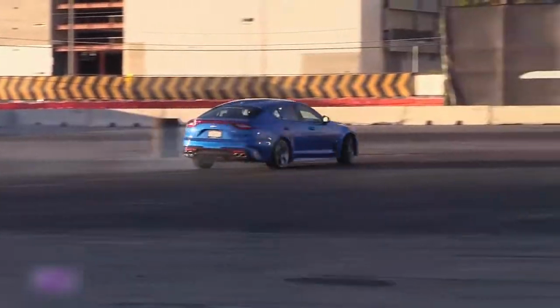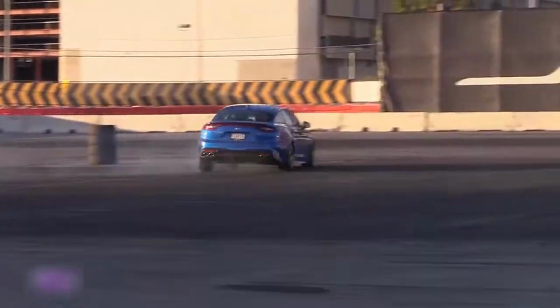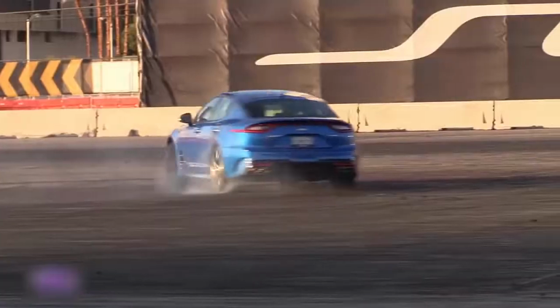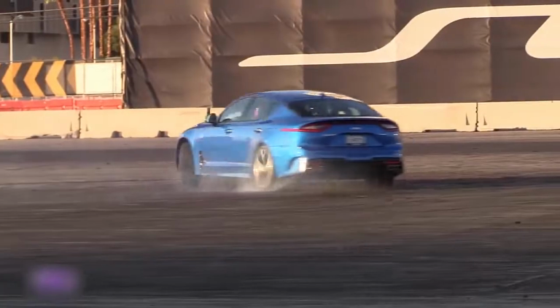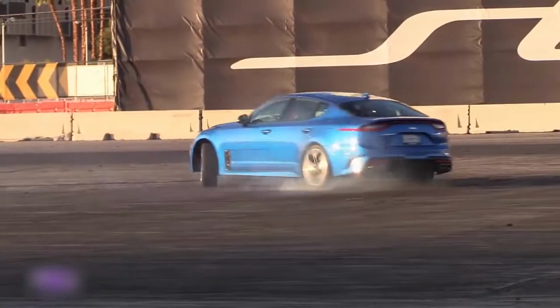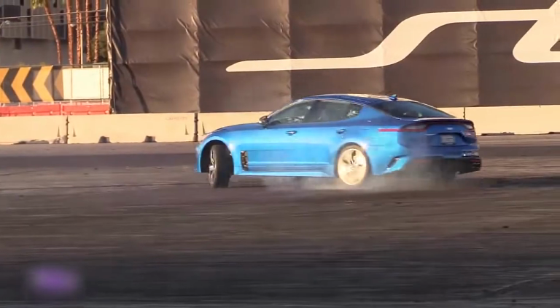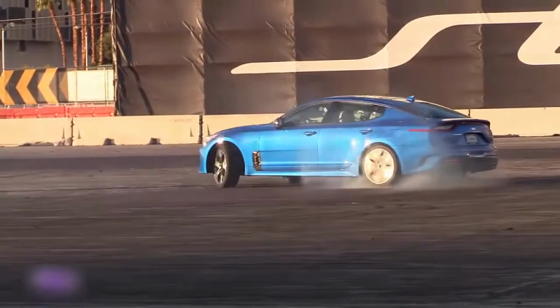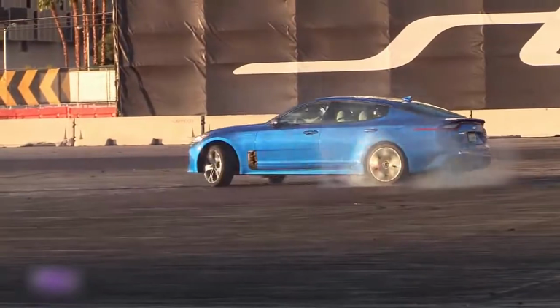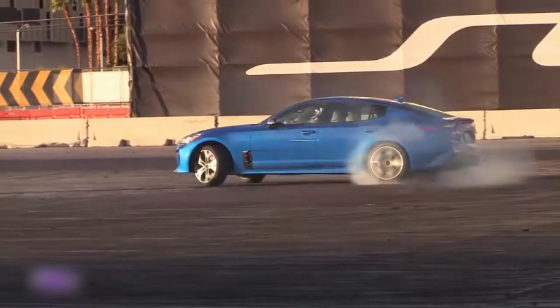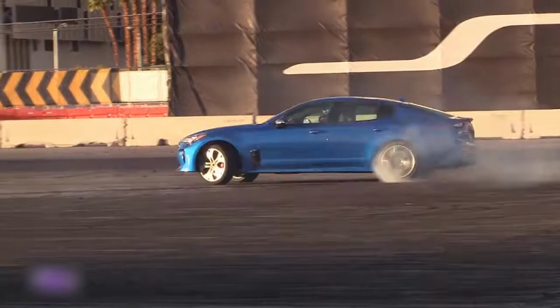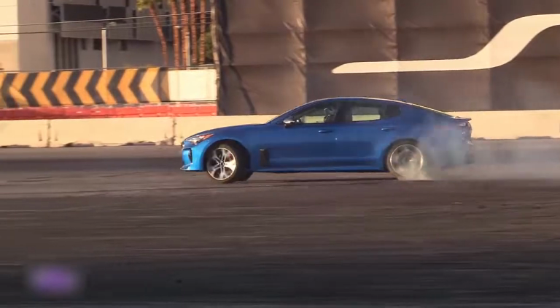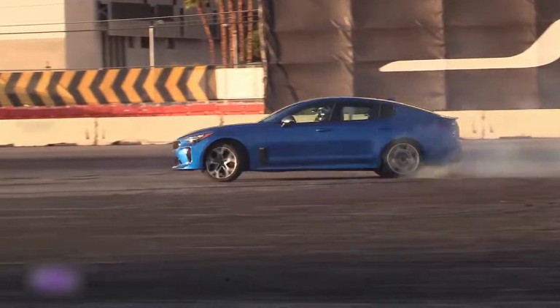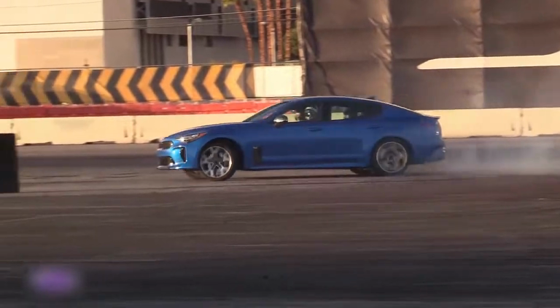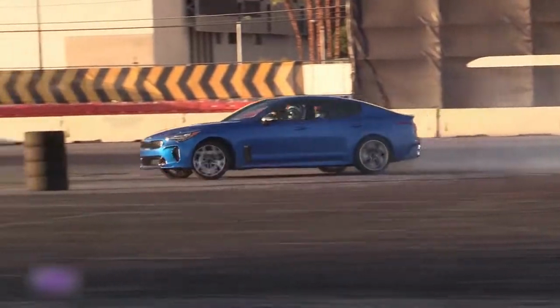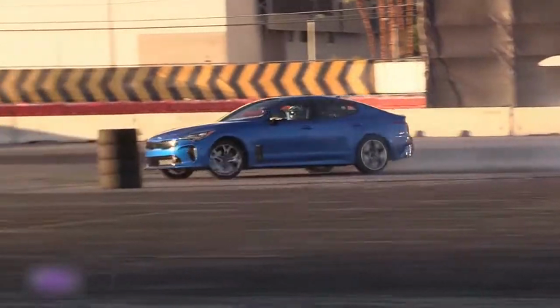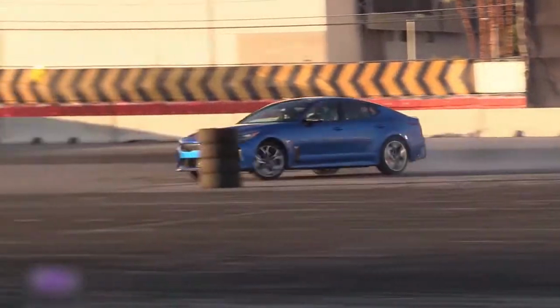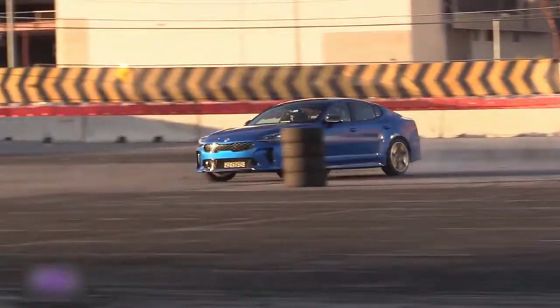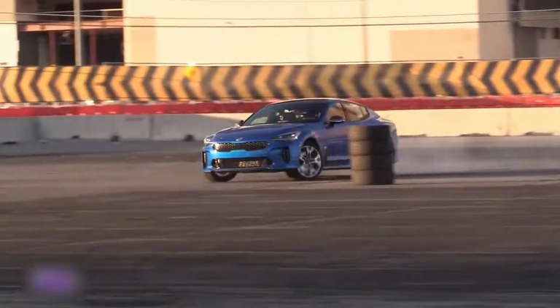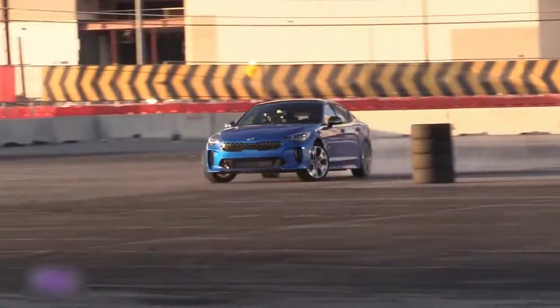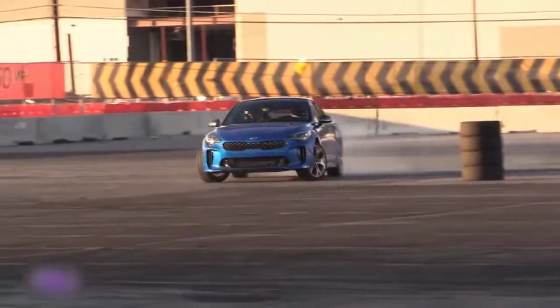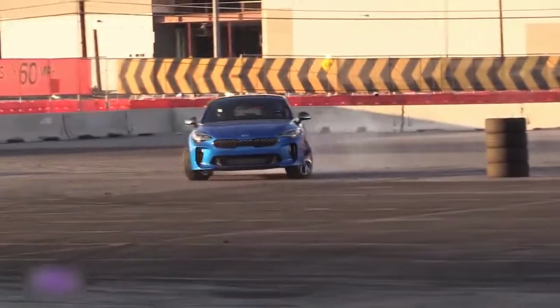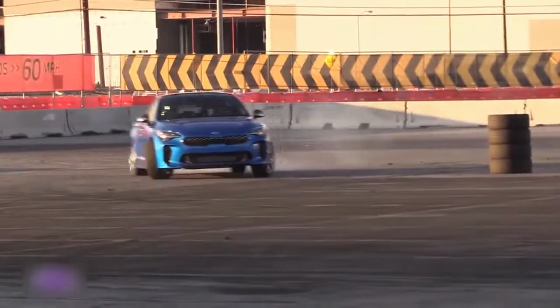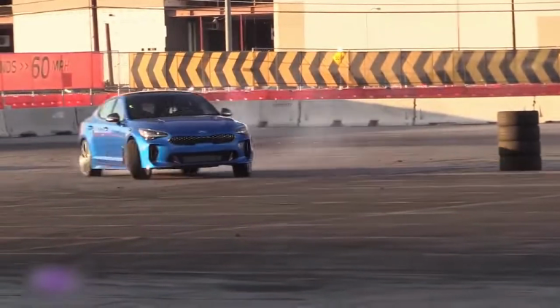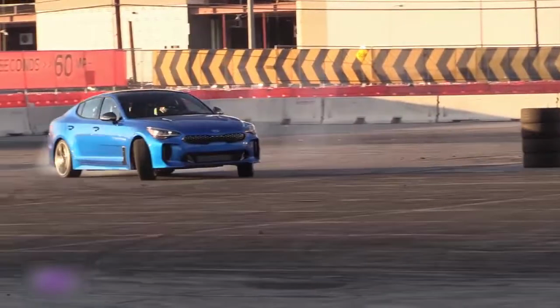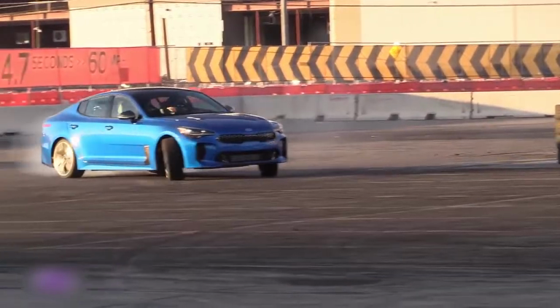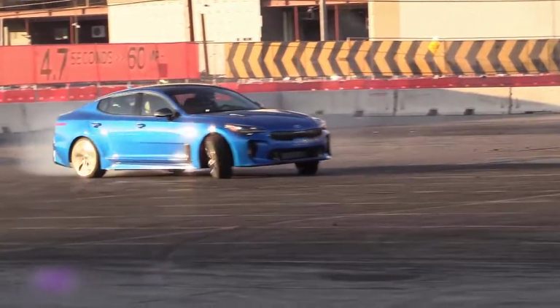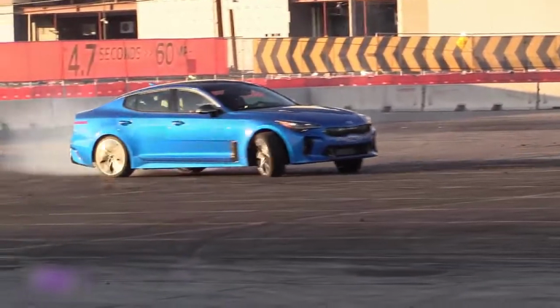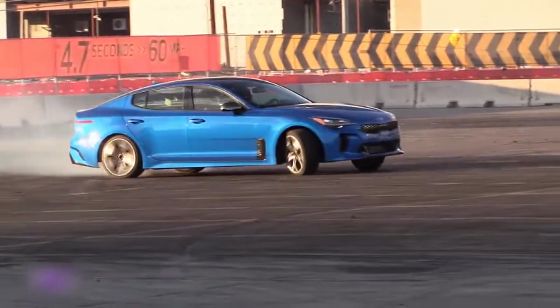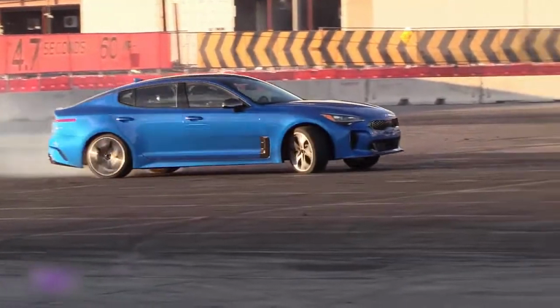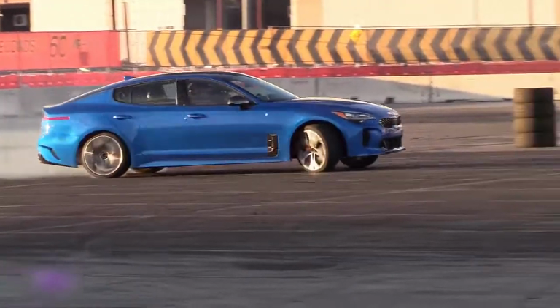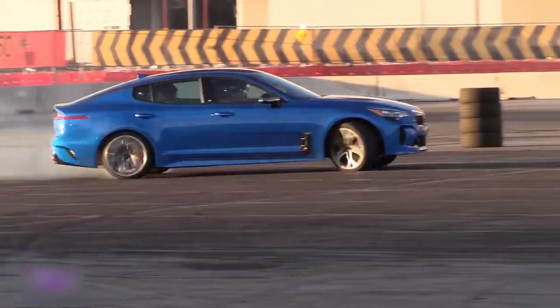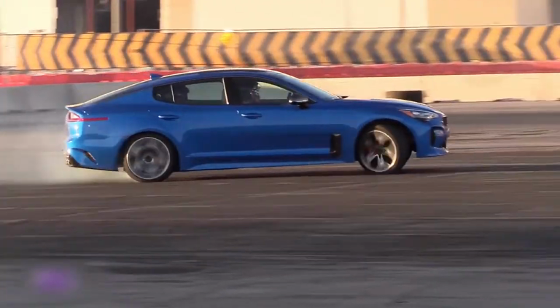Because with a twin-turbocharged 365 horsepower V6, rear-wheel drive, and a limited slip differential, why wouldn't you?